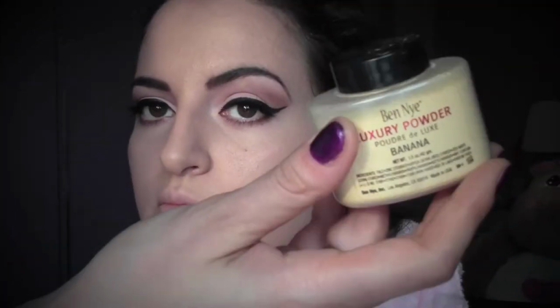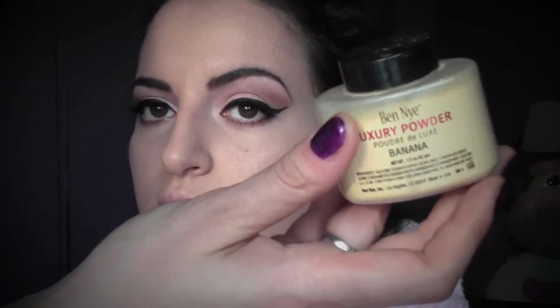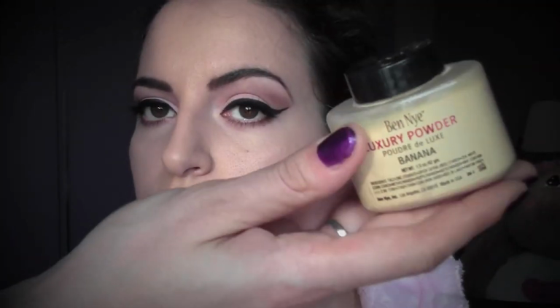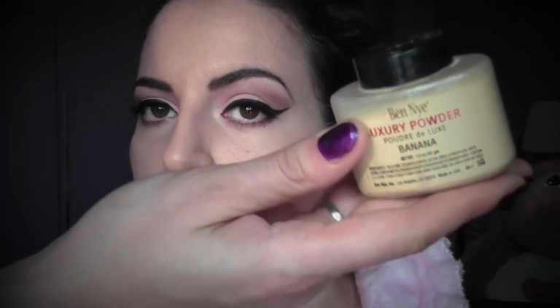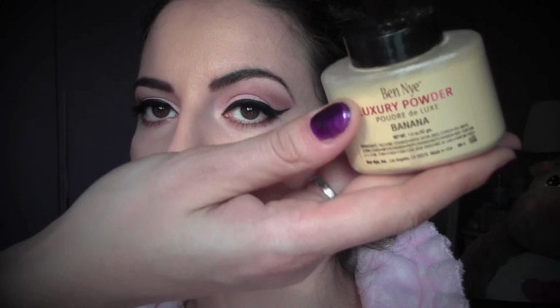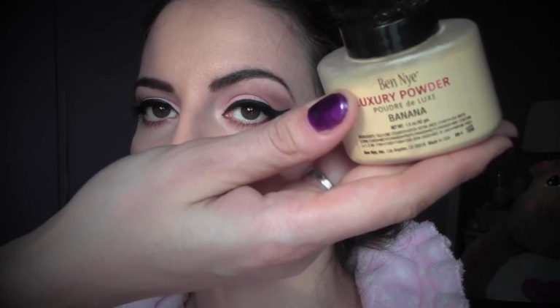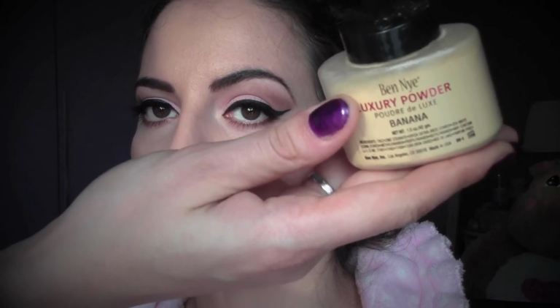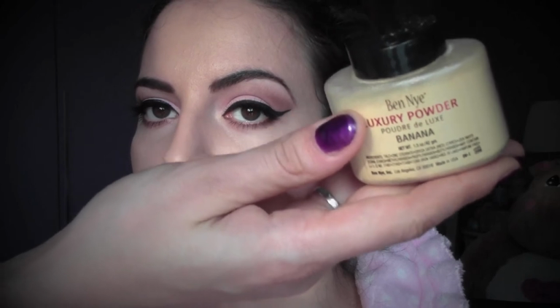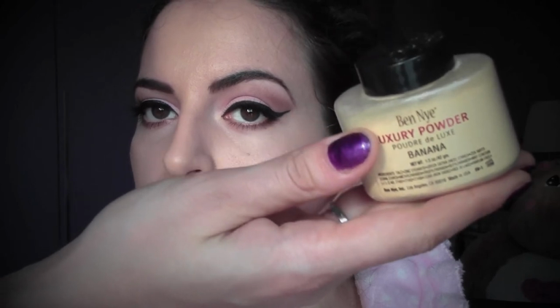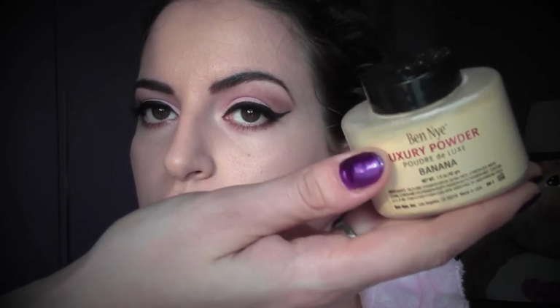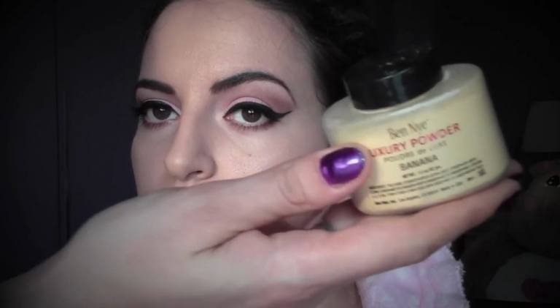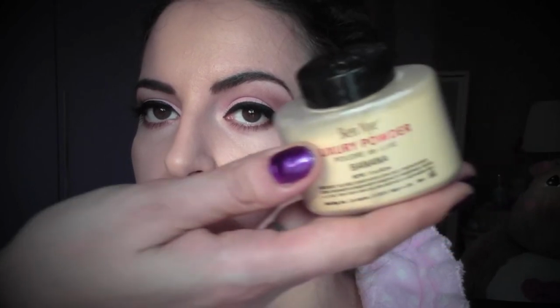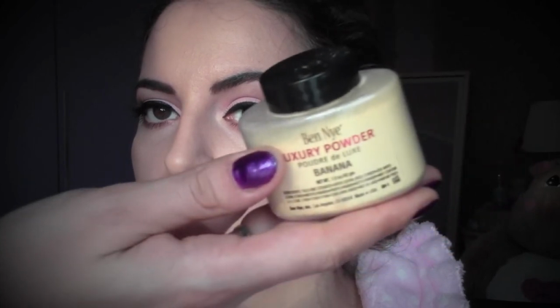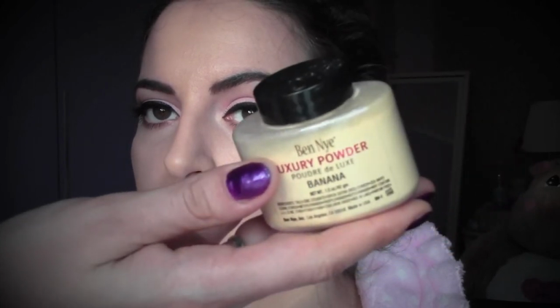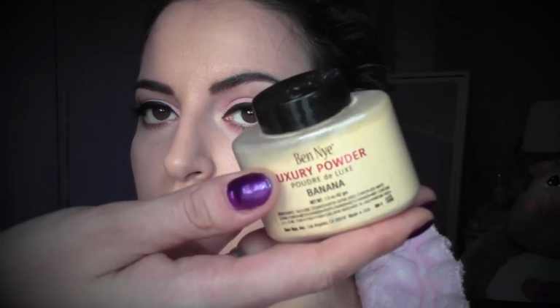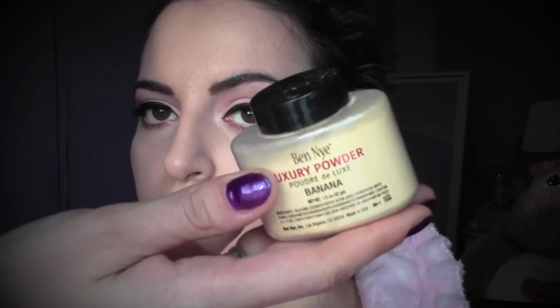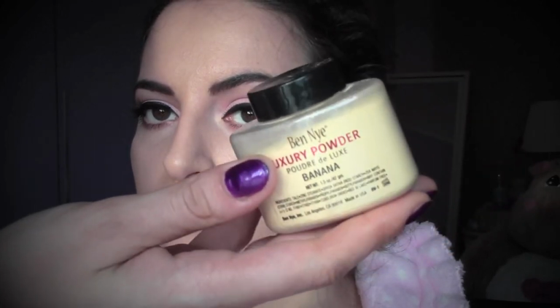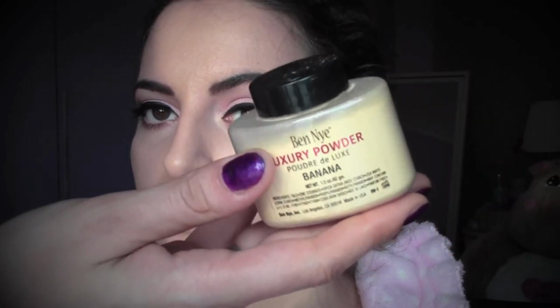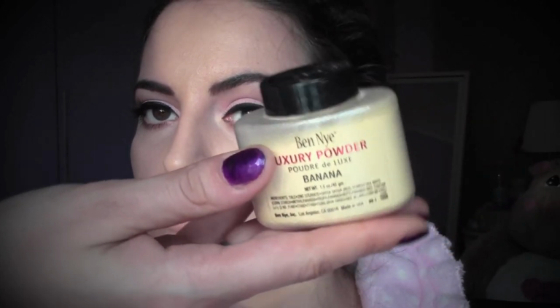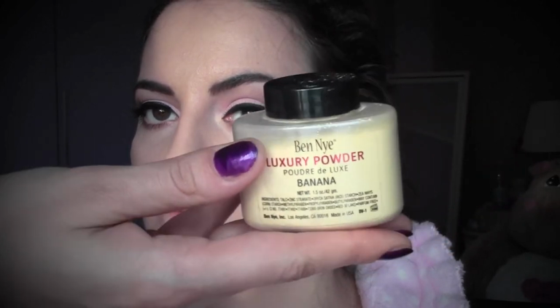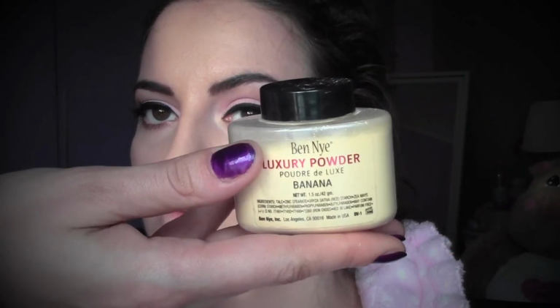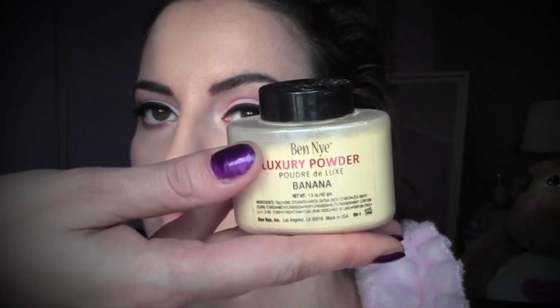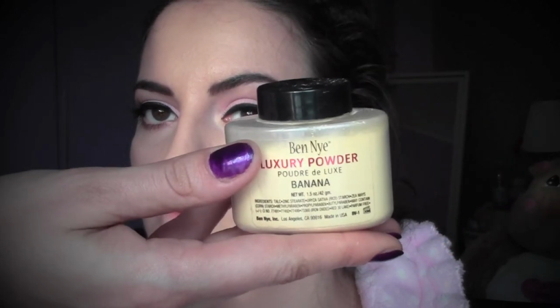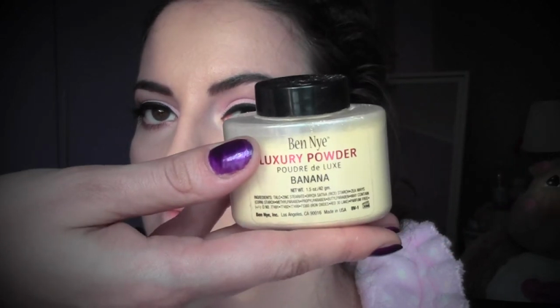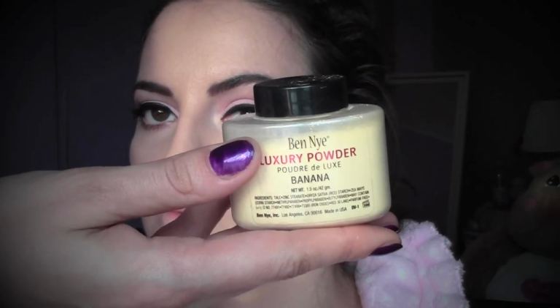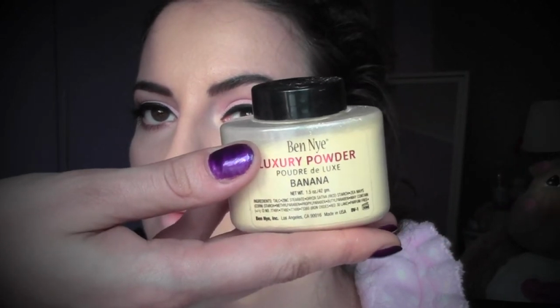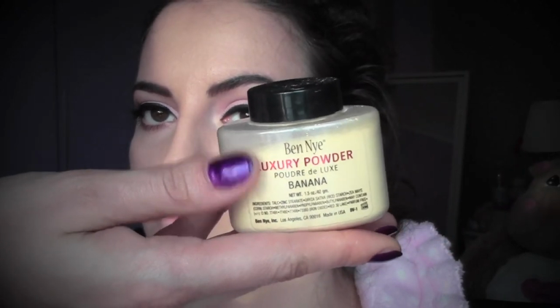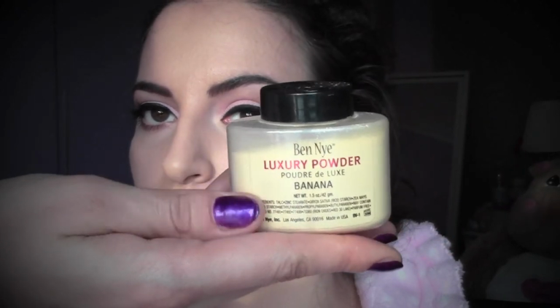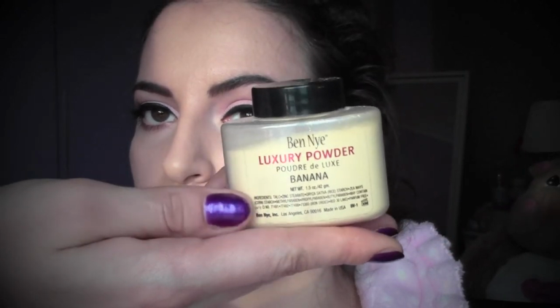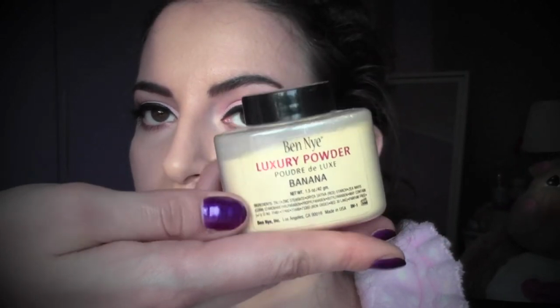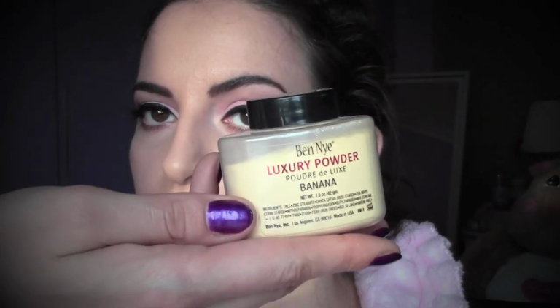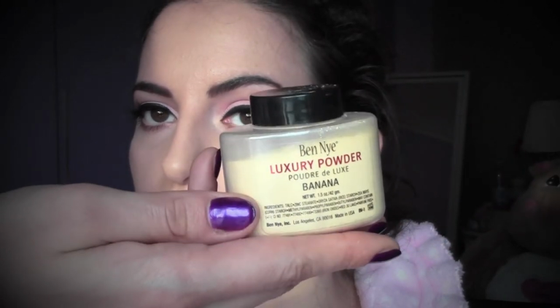Now the base is finished. I'm going to fix it with some luxury powder from Ben Nye in the color banana.